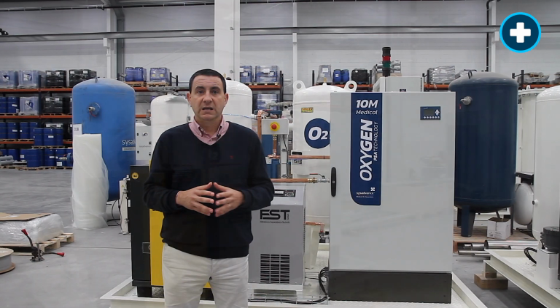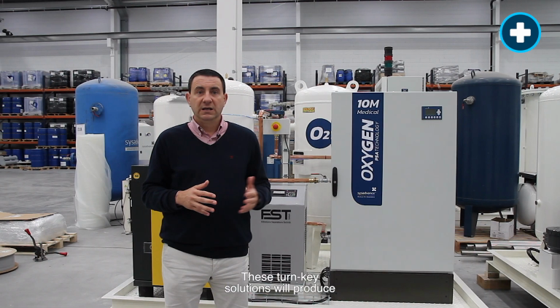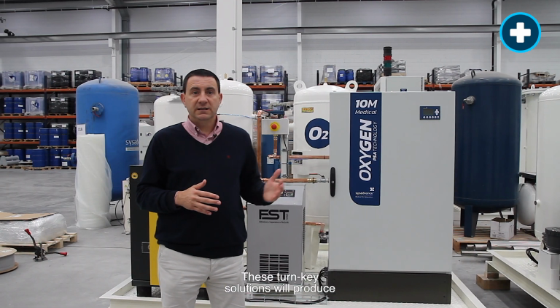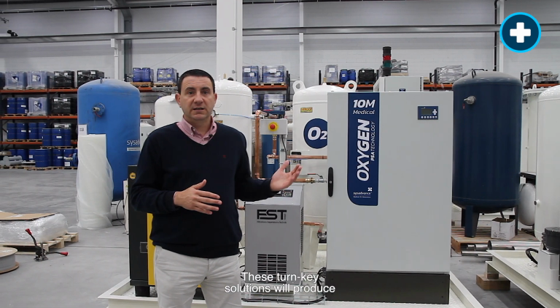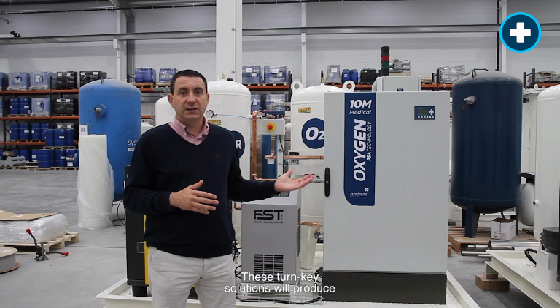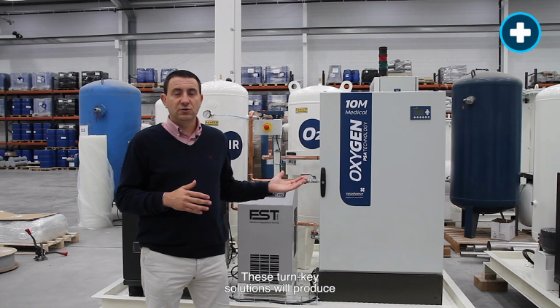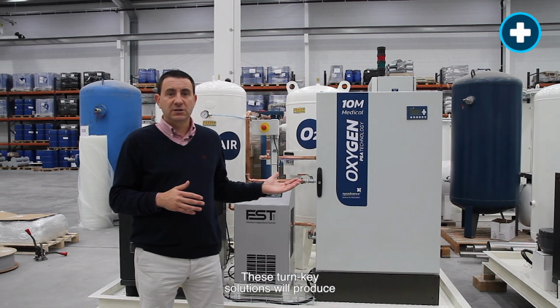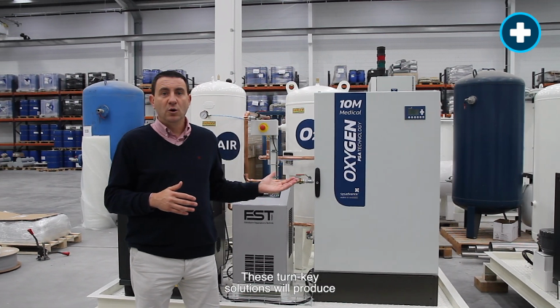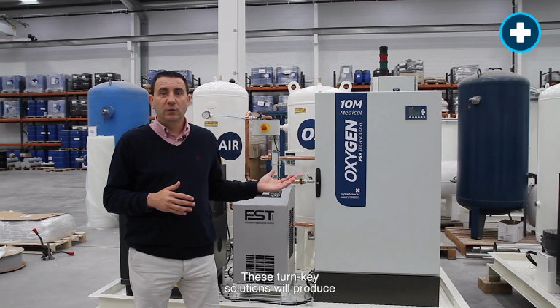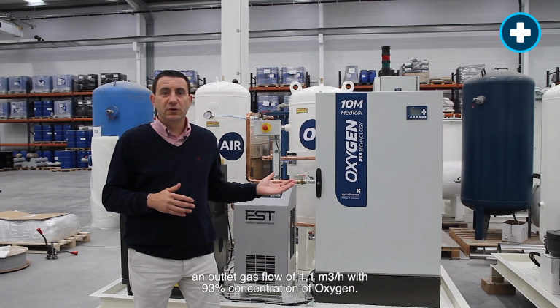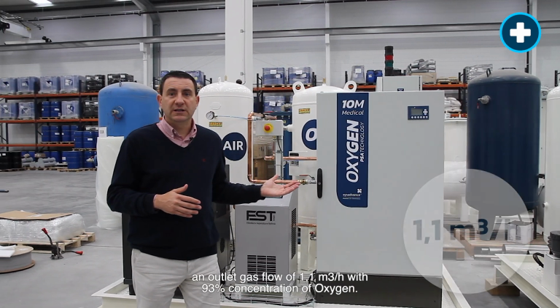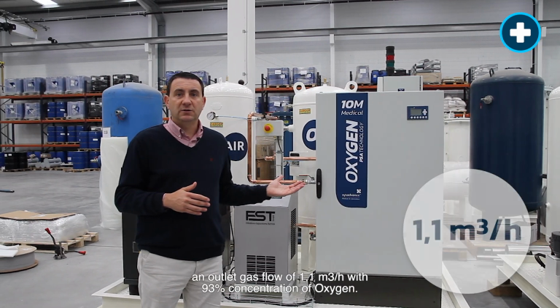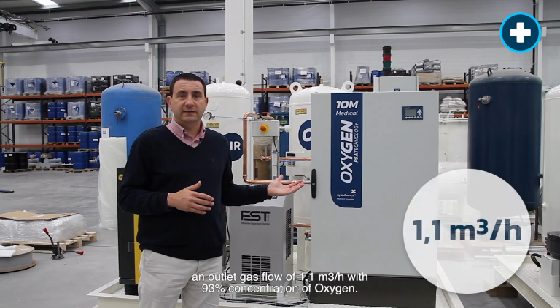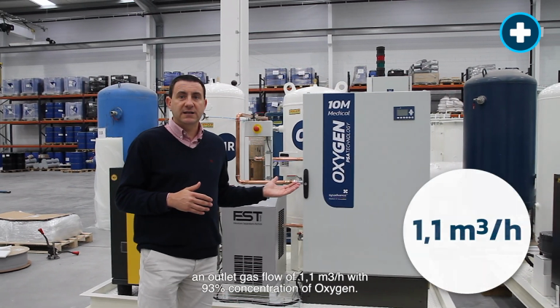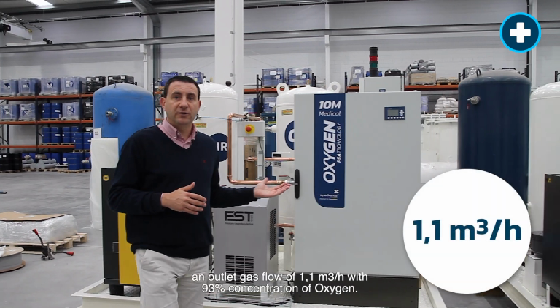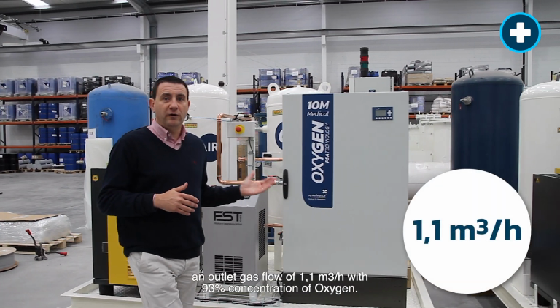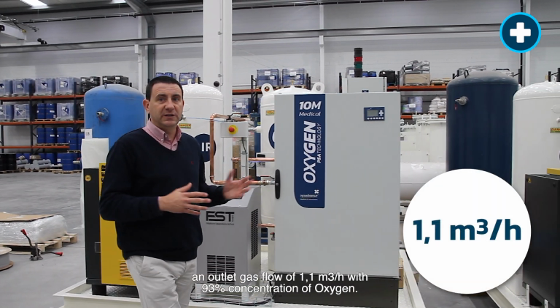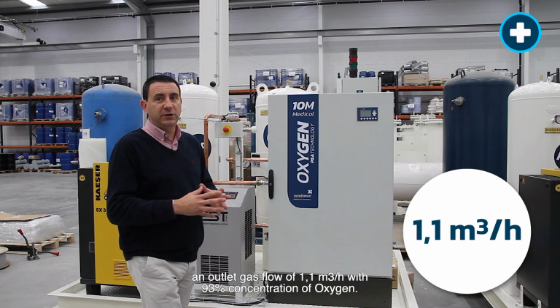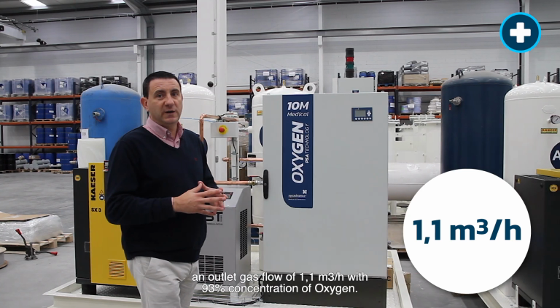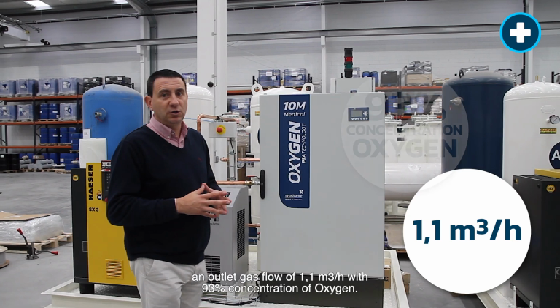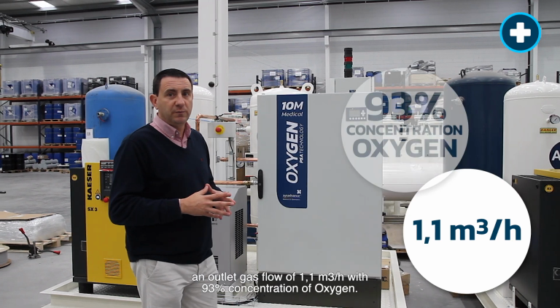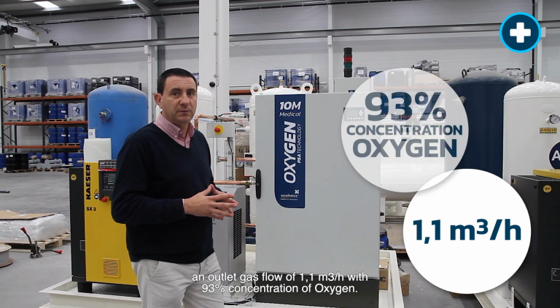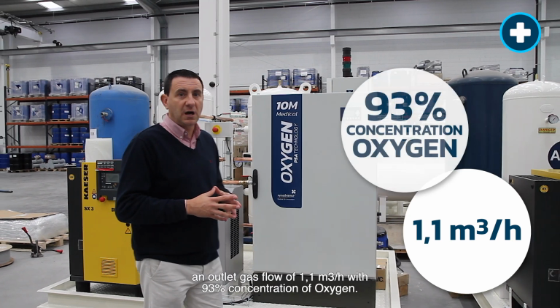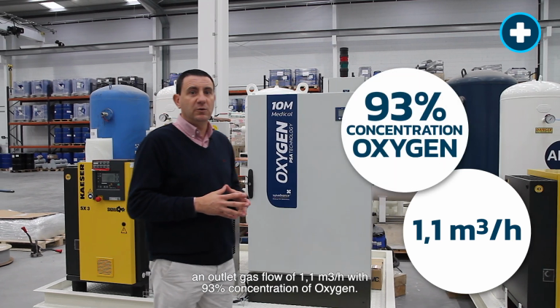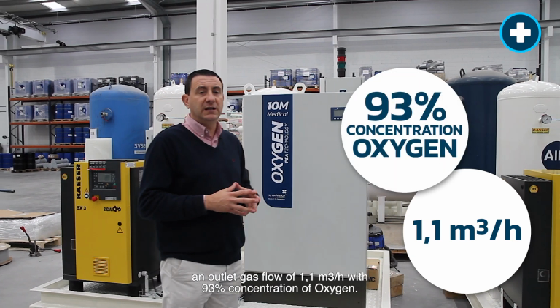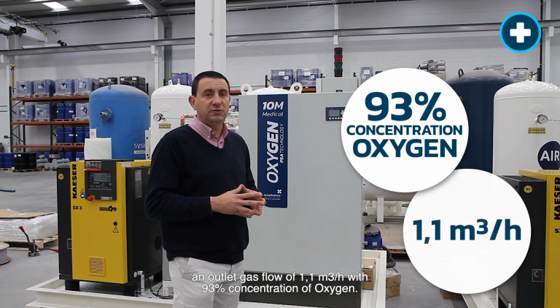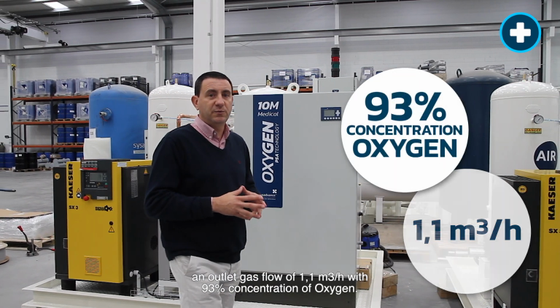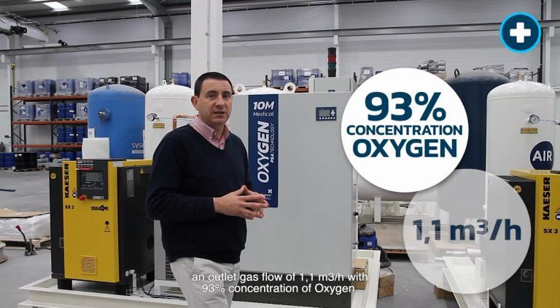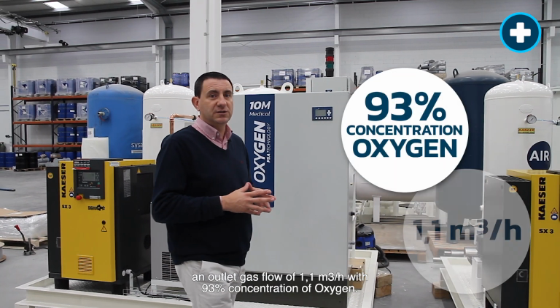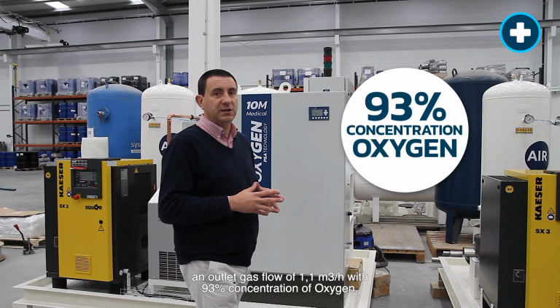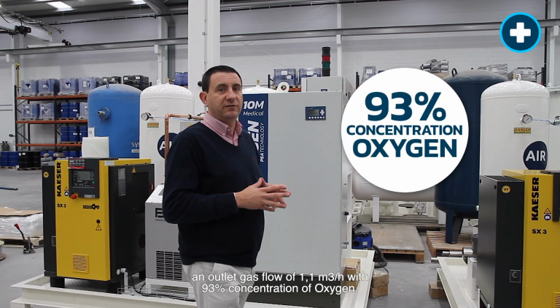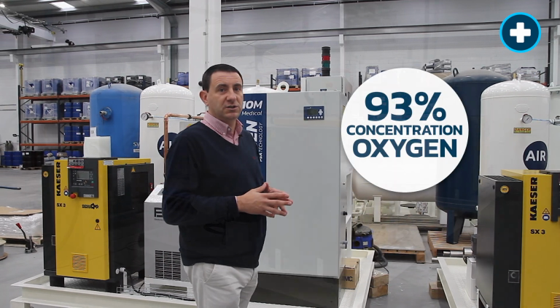This turnkey solution will produce an outlet gas flow of 1.1 cubic meters per hour with 93% concentration of oxygen.